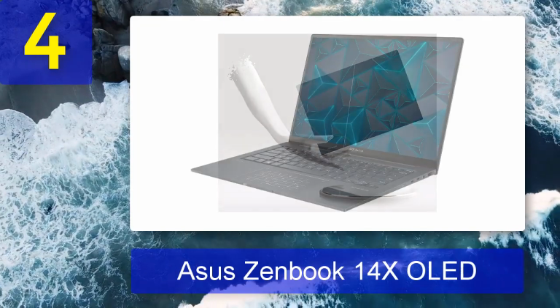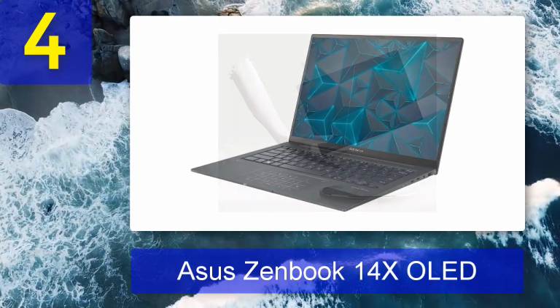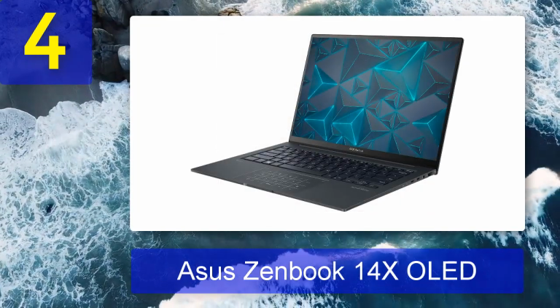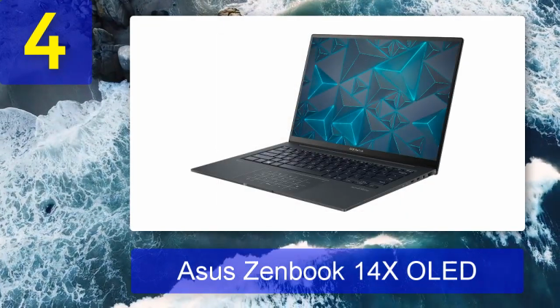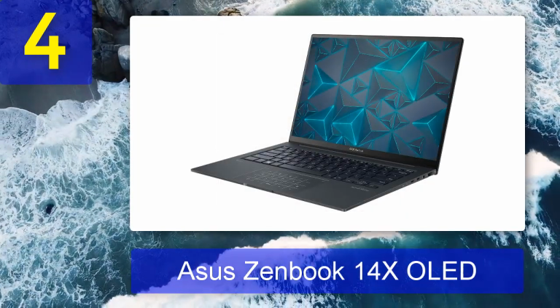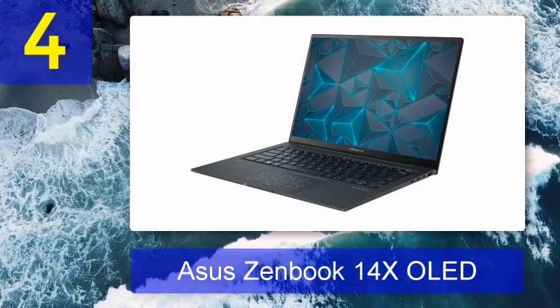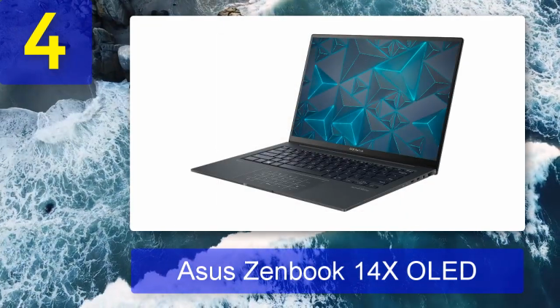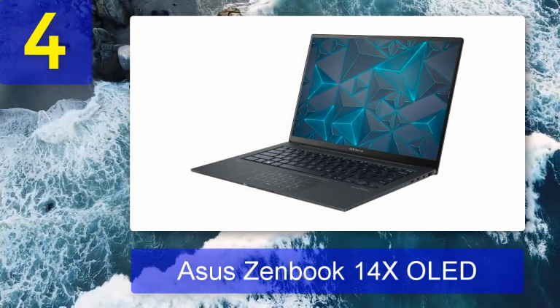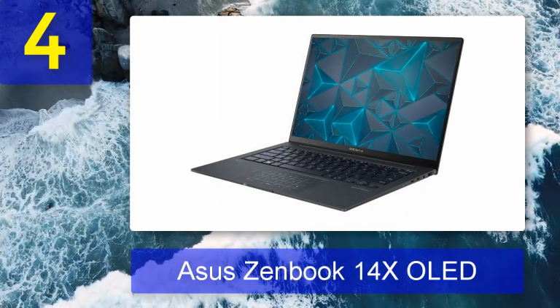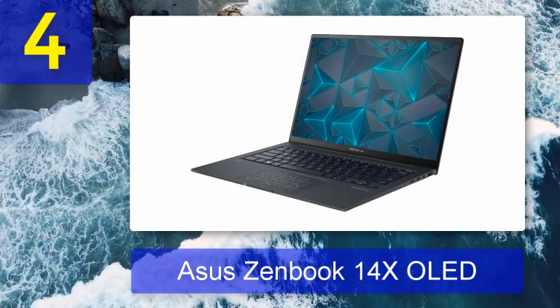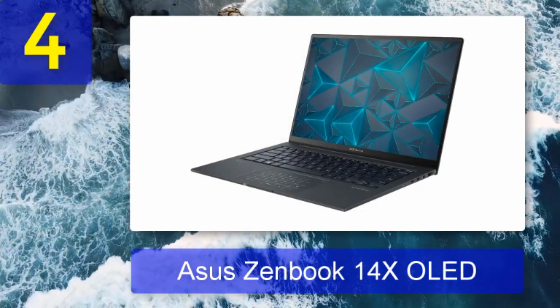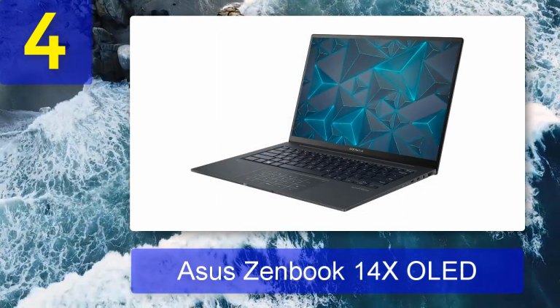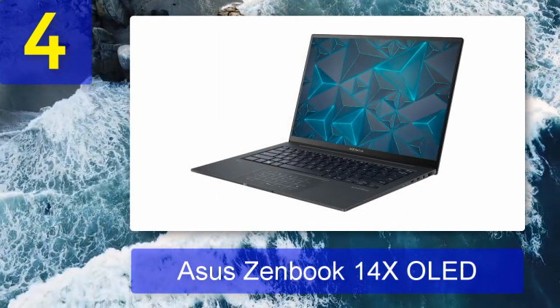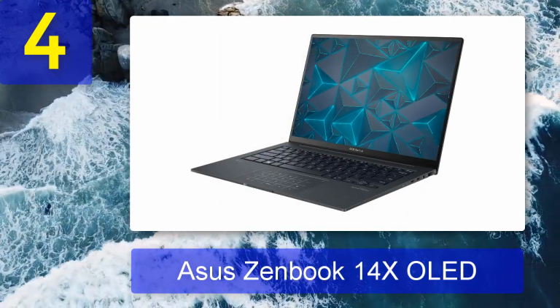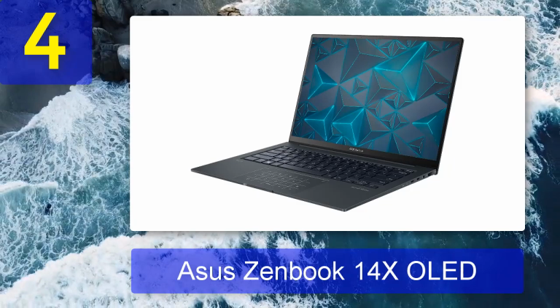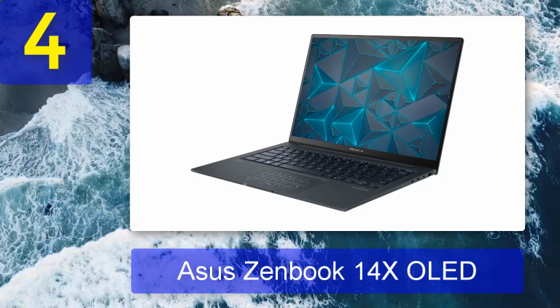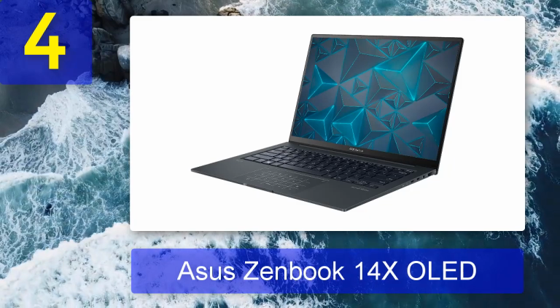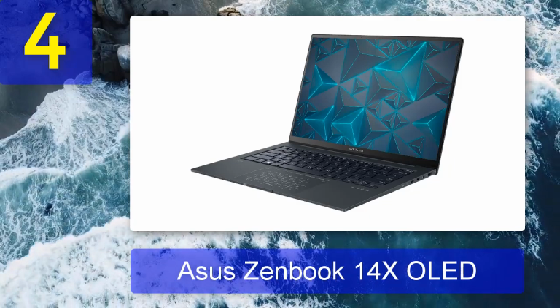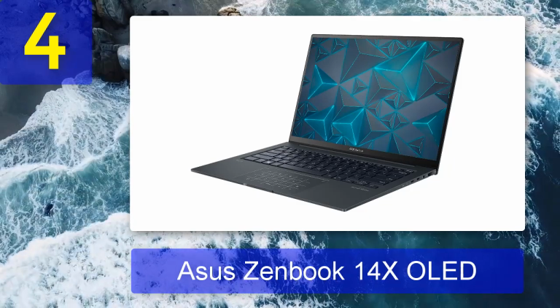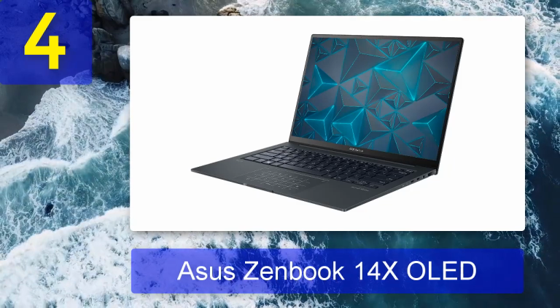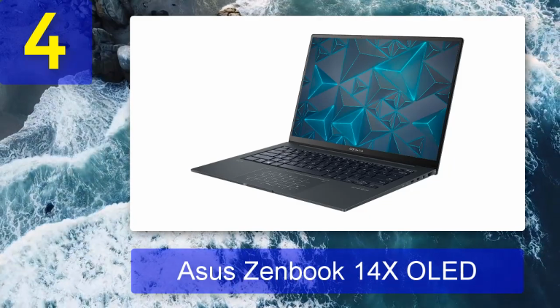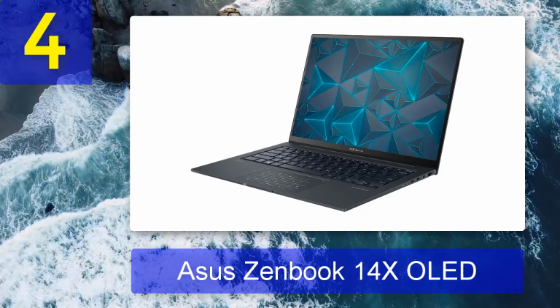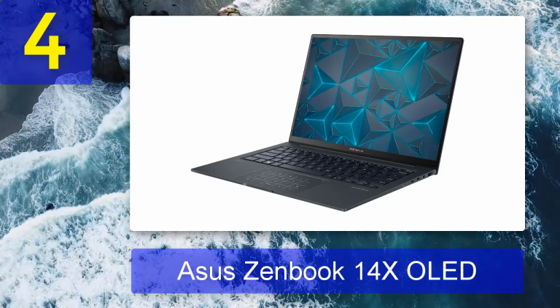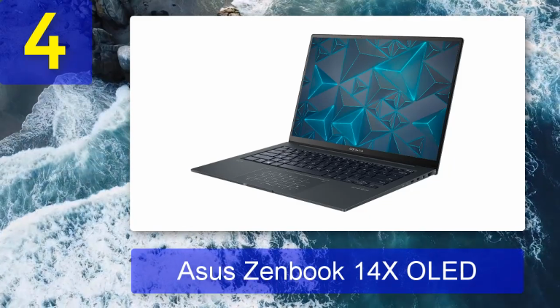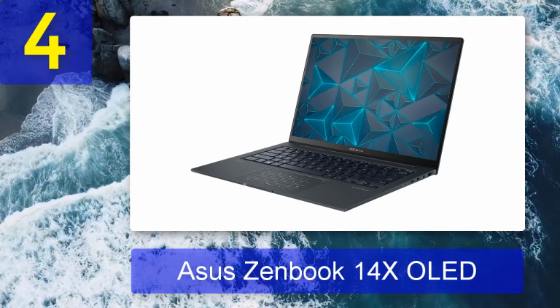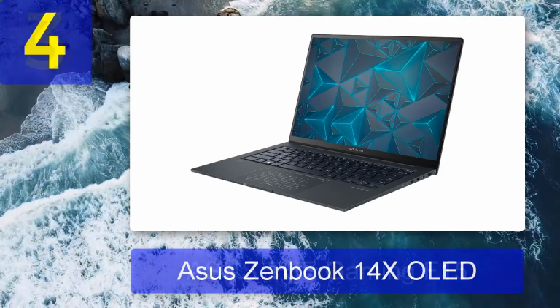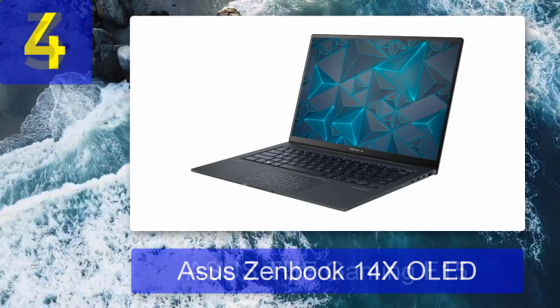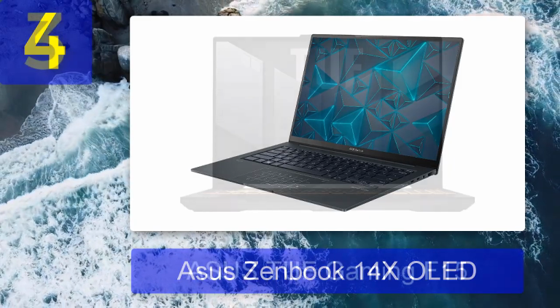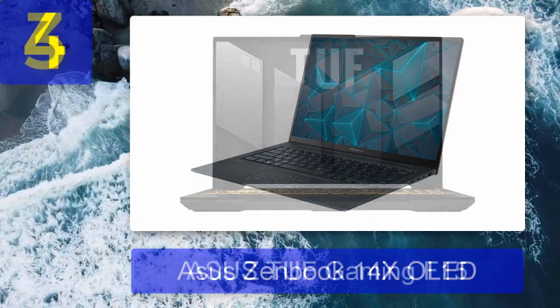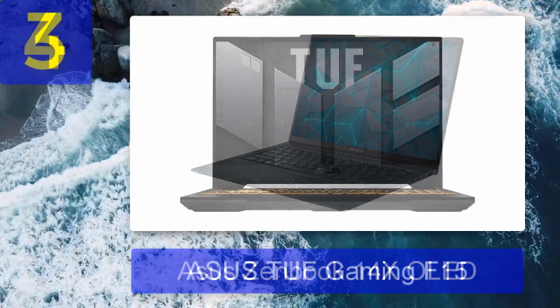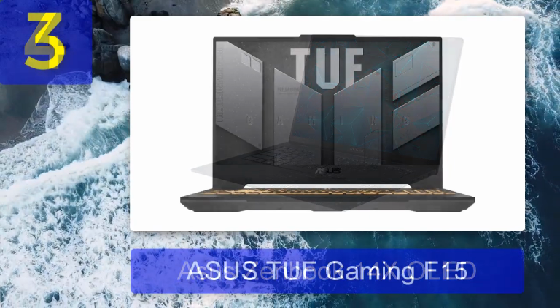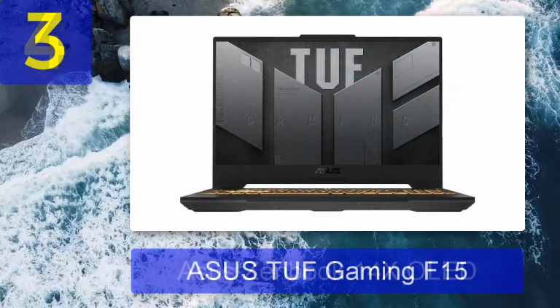Beyond its powerful performance are further benefits. The ZenBook 14X OLED has a built-in touchscreen, letting you navigate its bright and colorful OLED panel with ease when working on your creative projects.